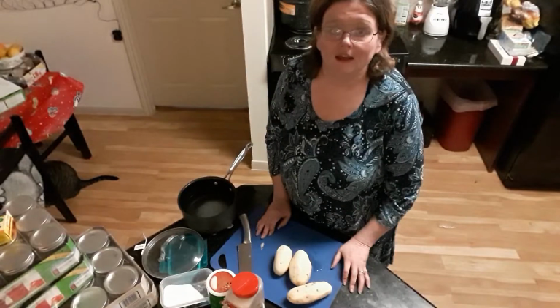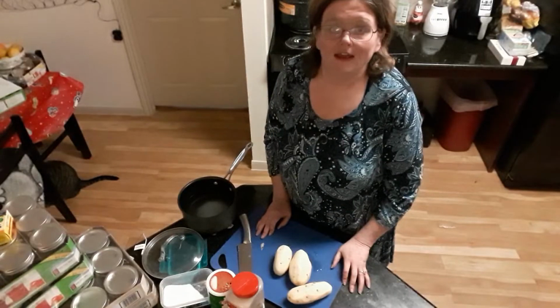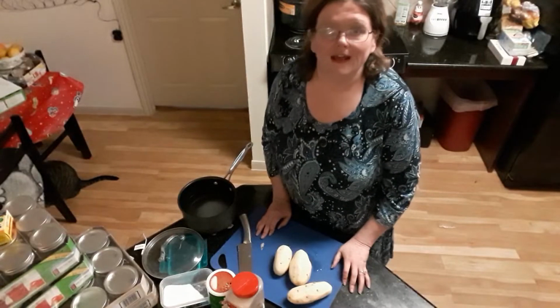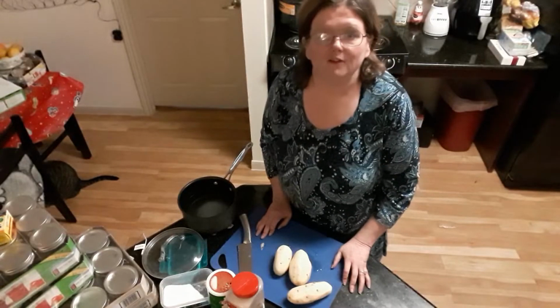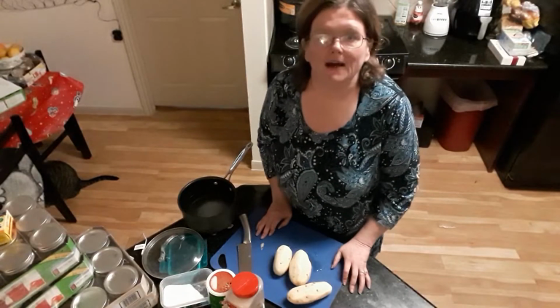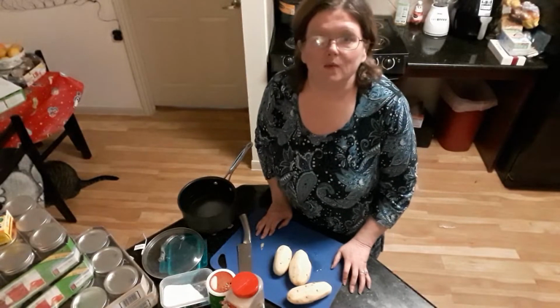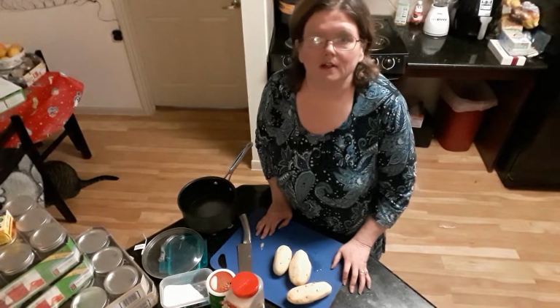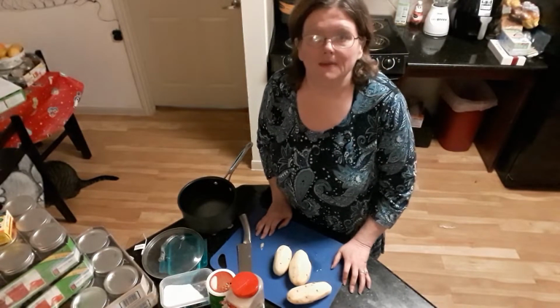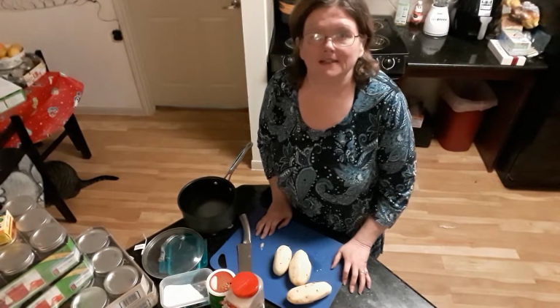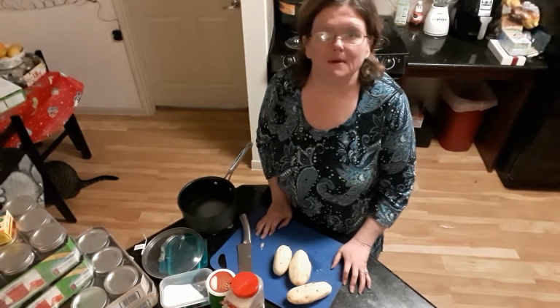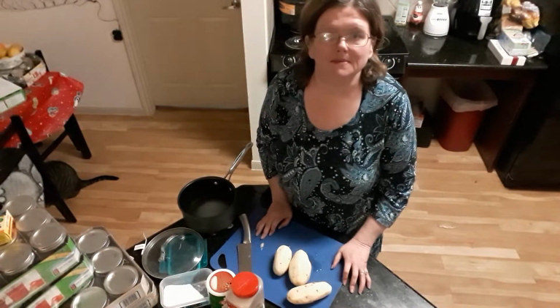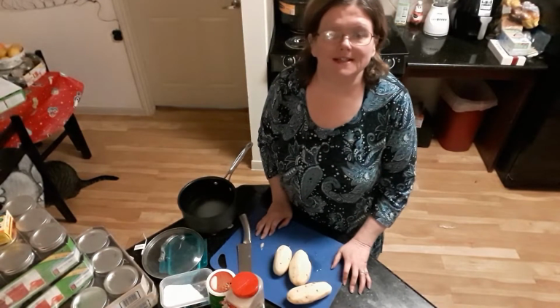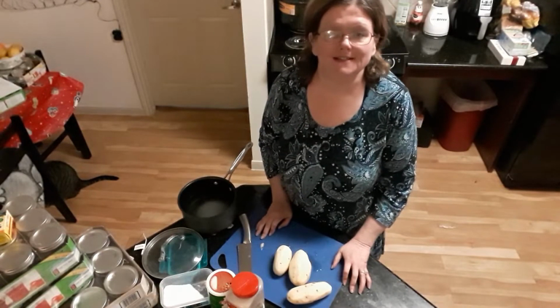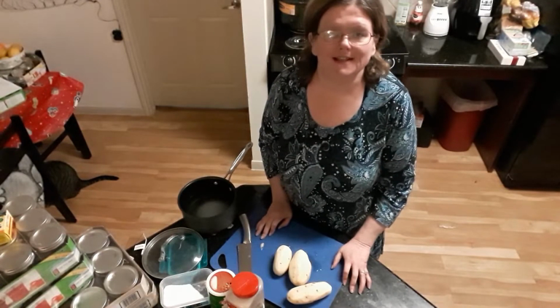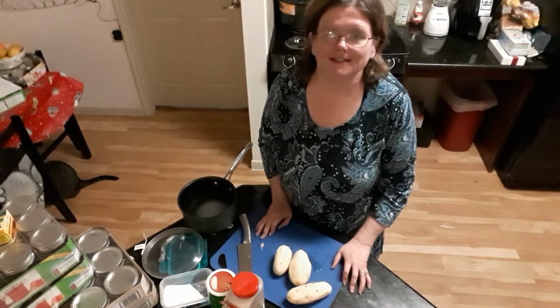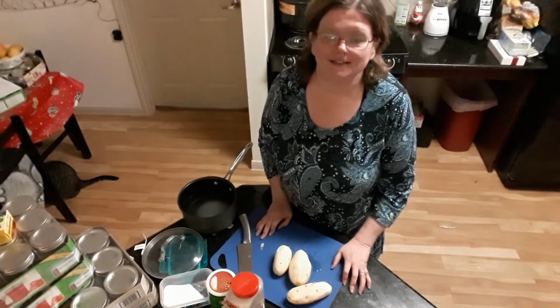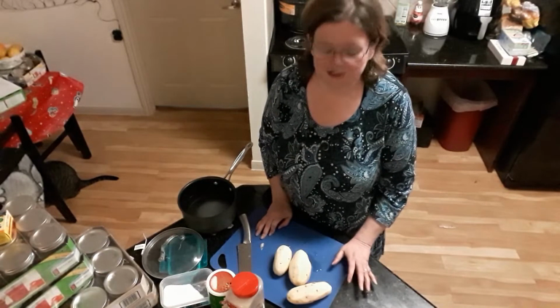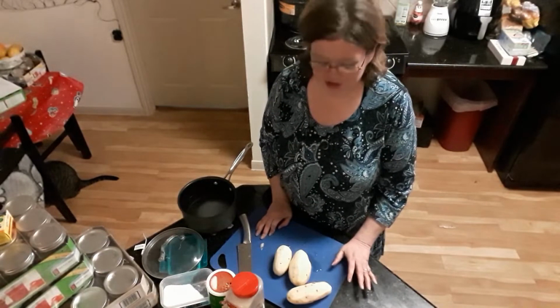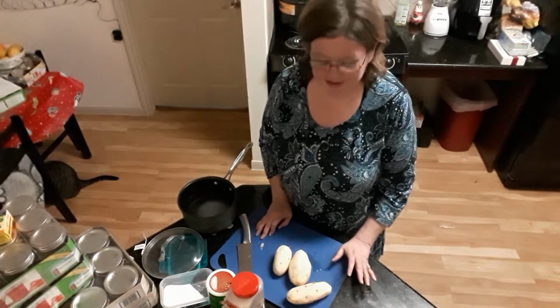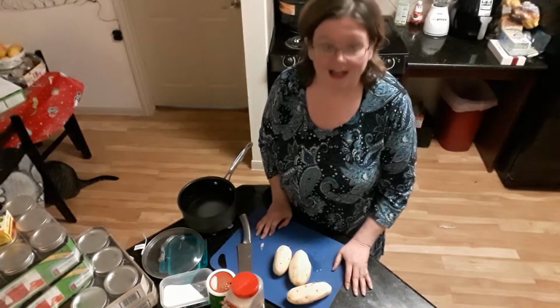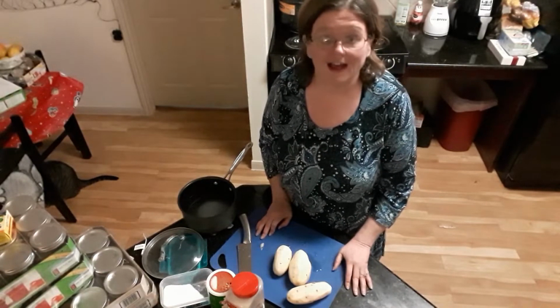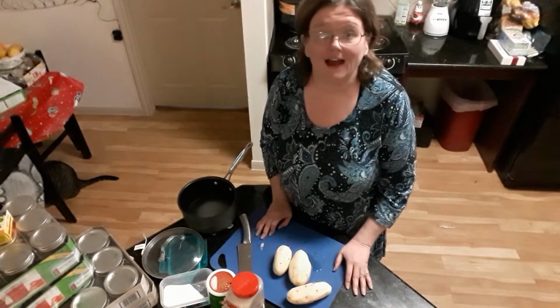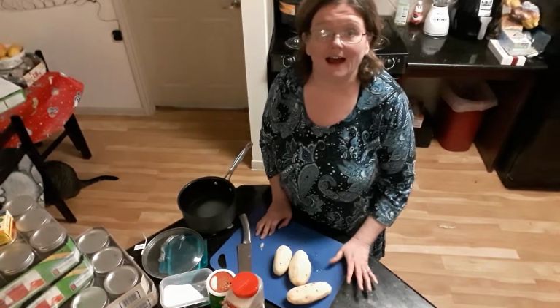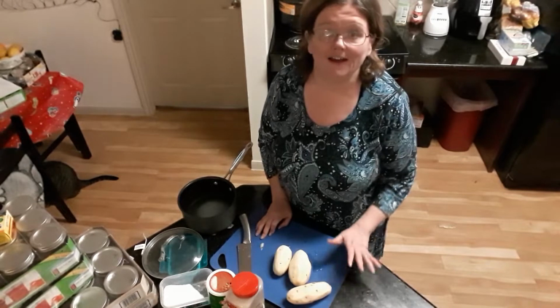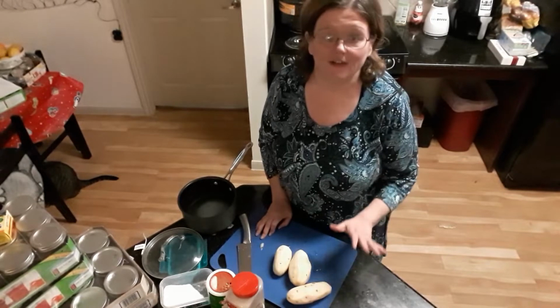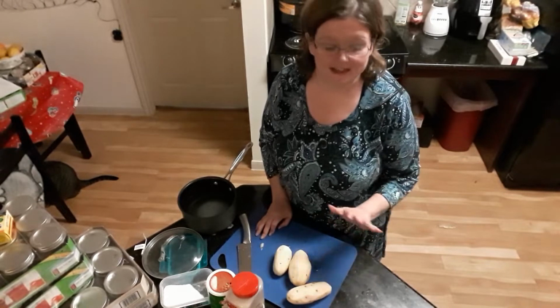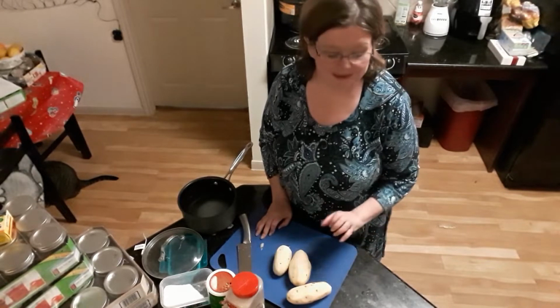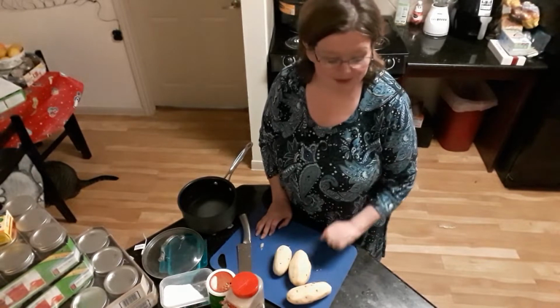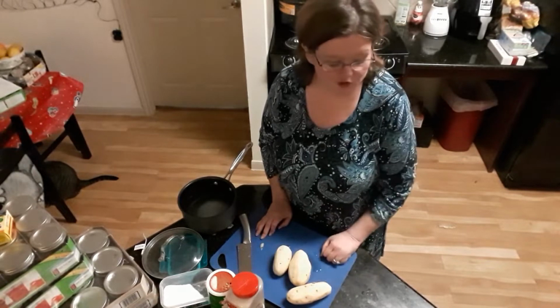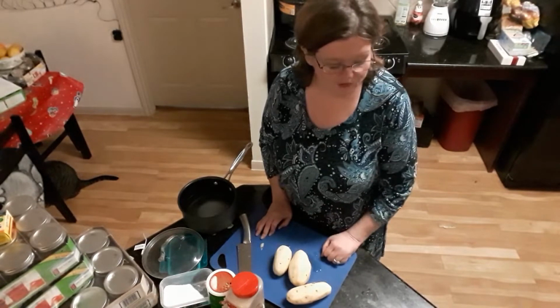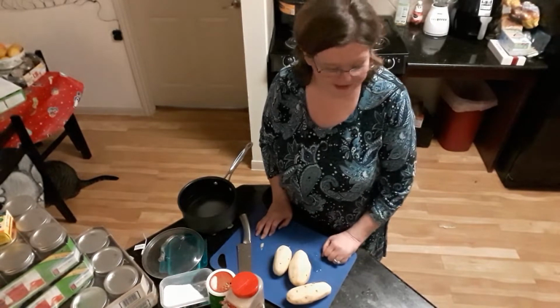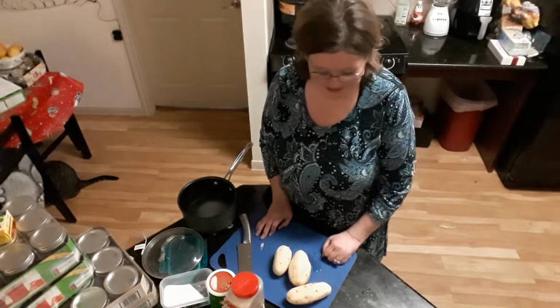Hey everybody, welcome back to Mama Z's Texas Kitchen. Tonight I have a special recipe.